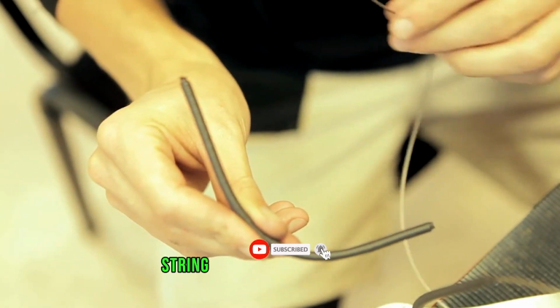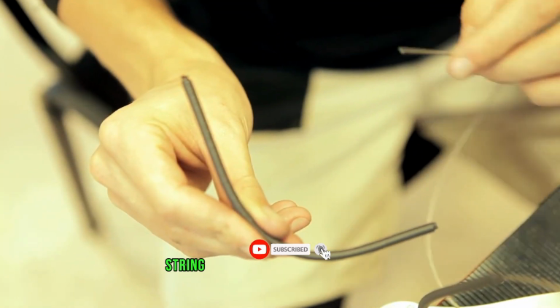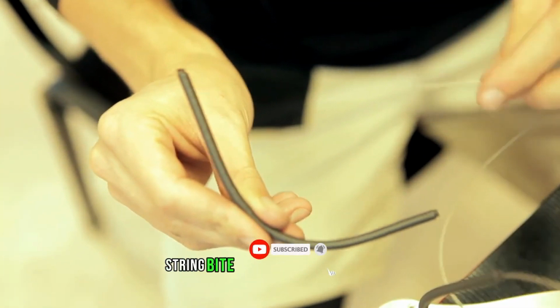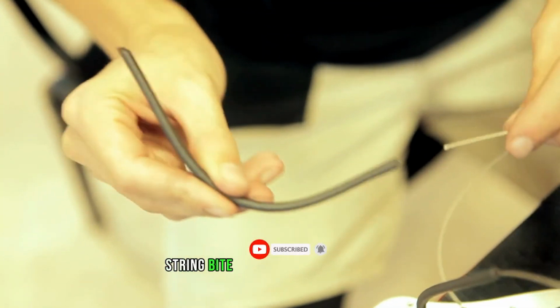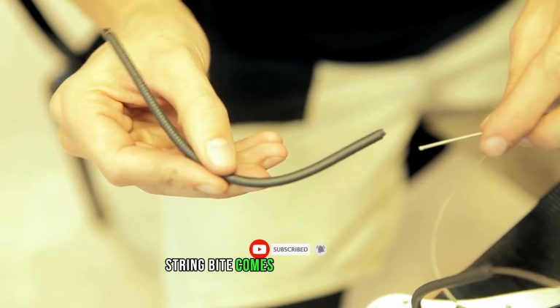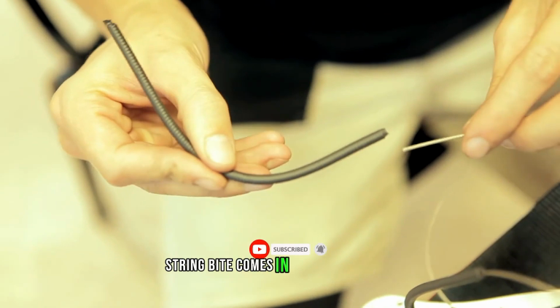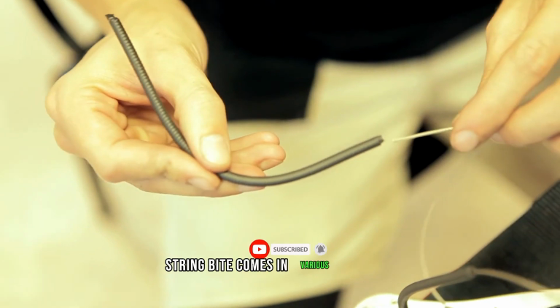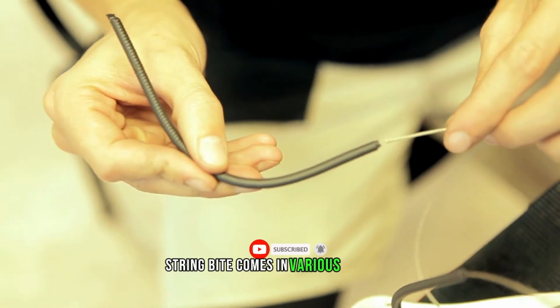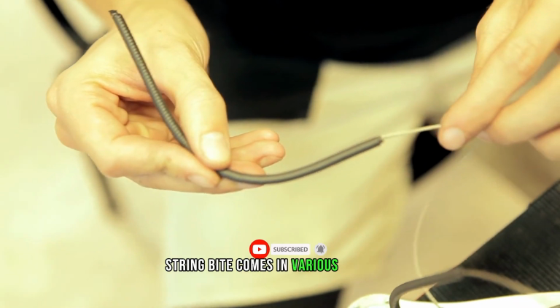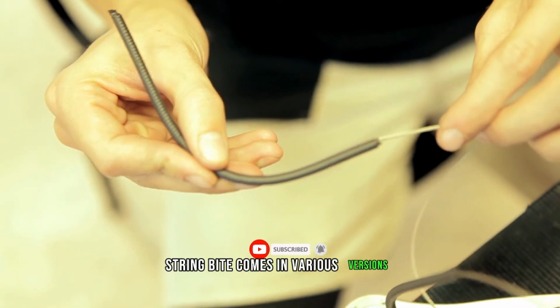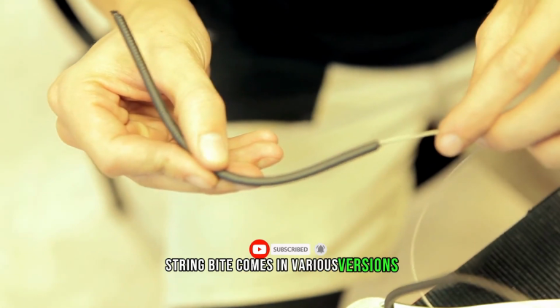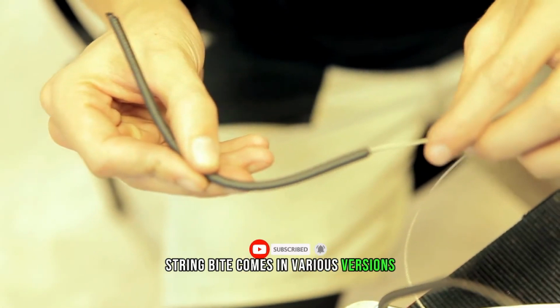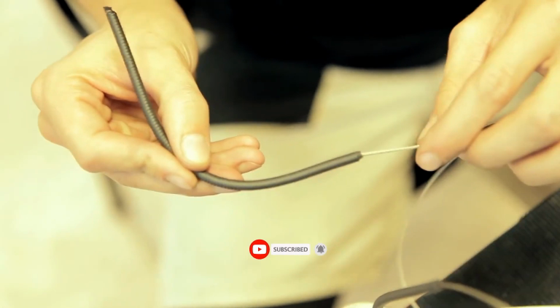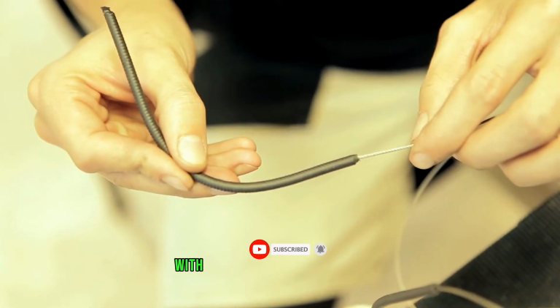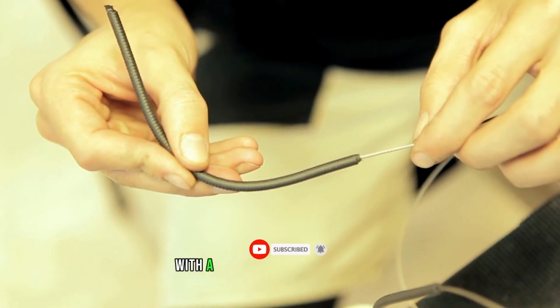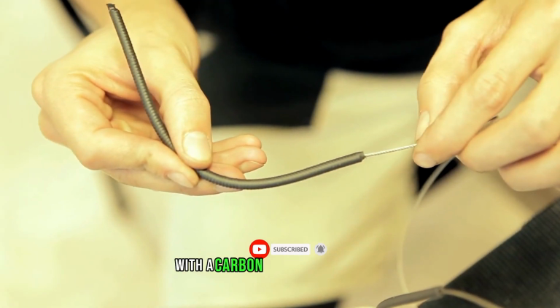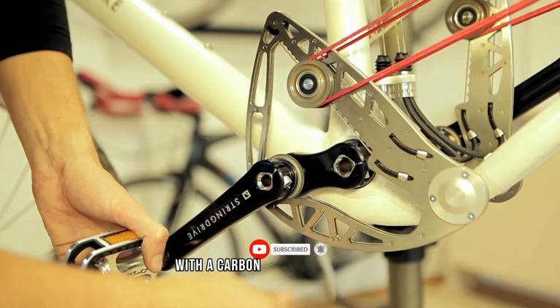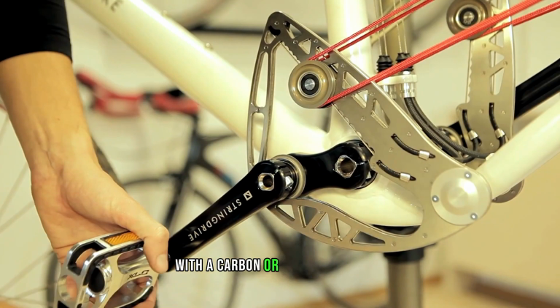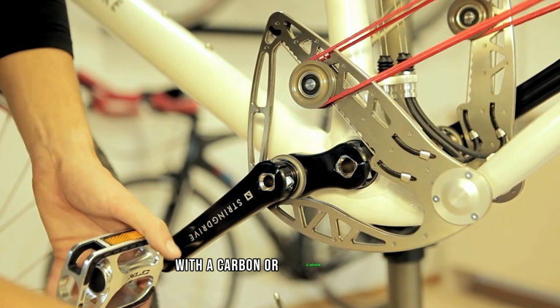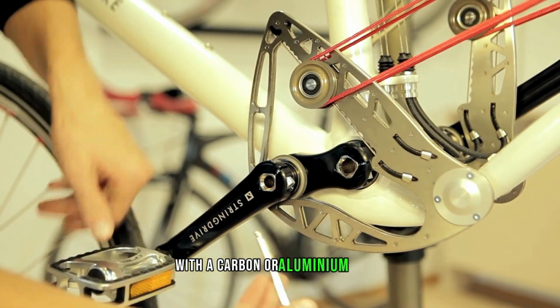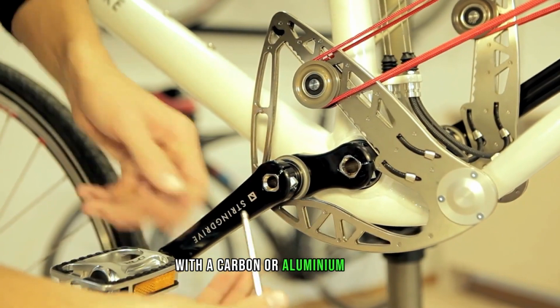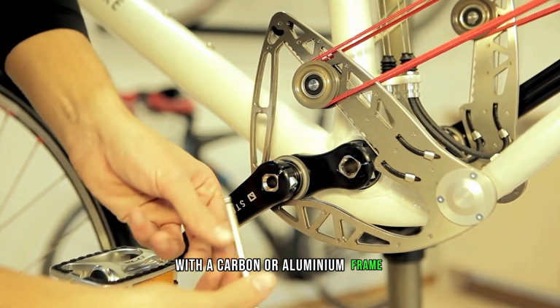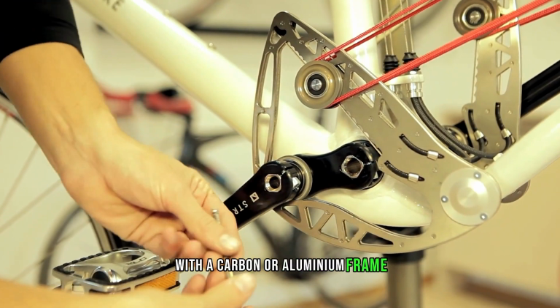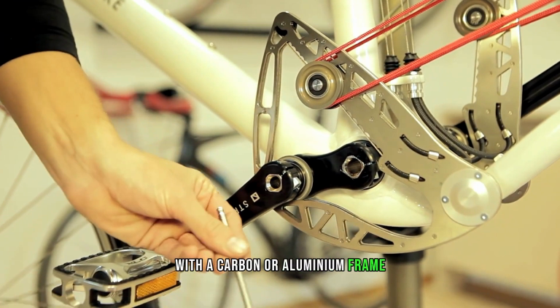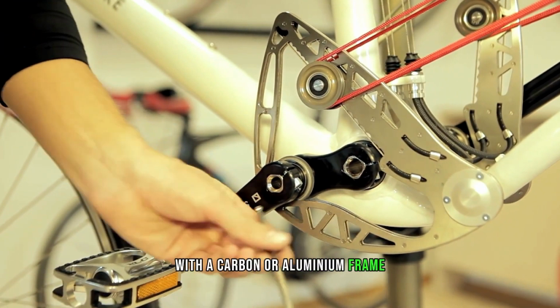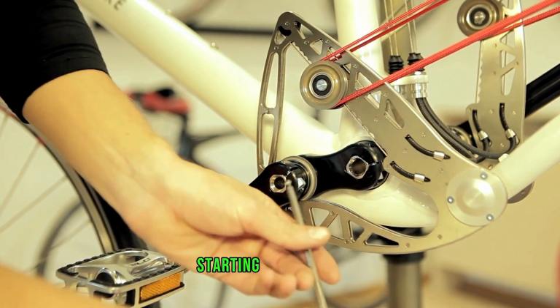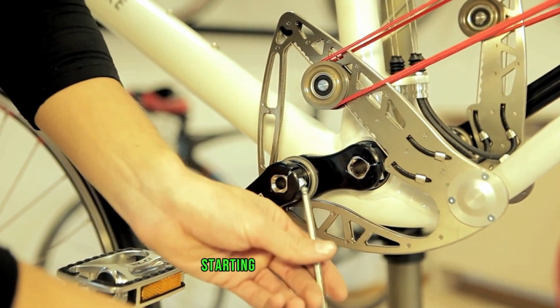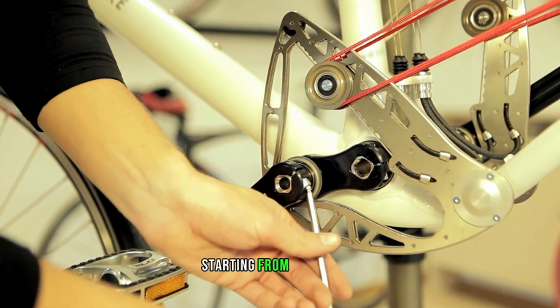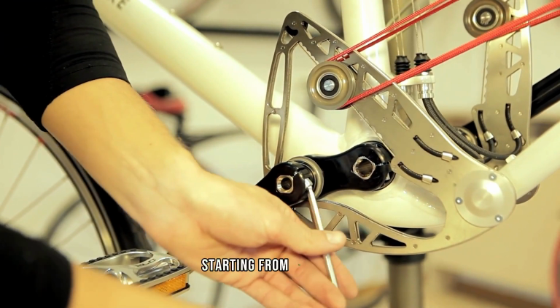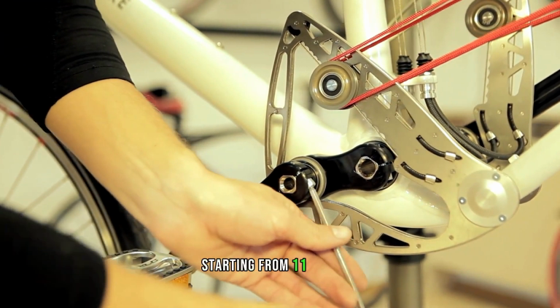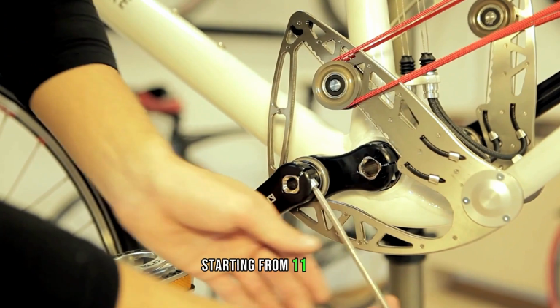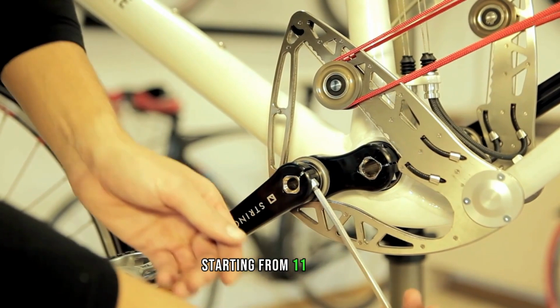String Bike comes in various versions with a carbon or aluminum frame, starting from $1,100.